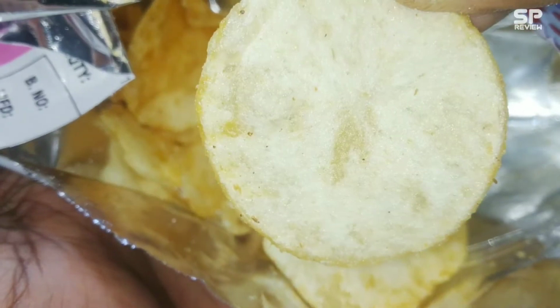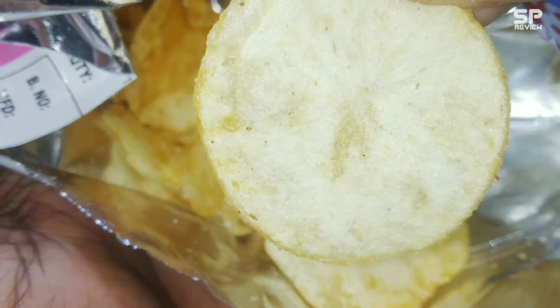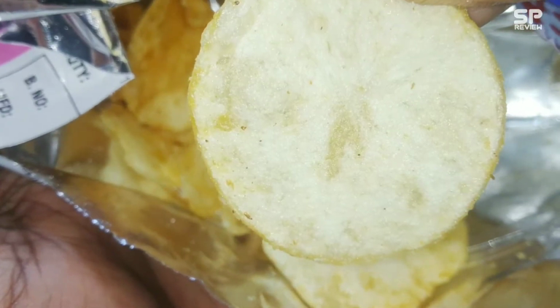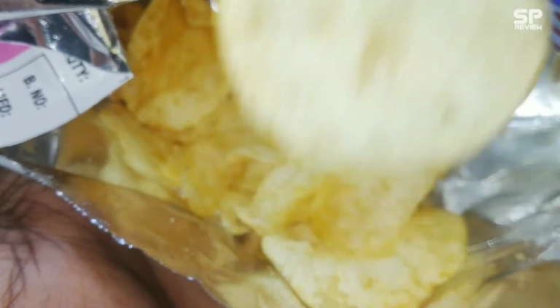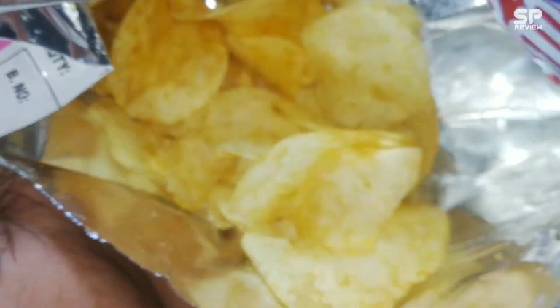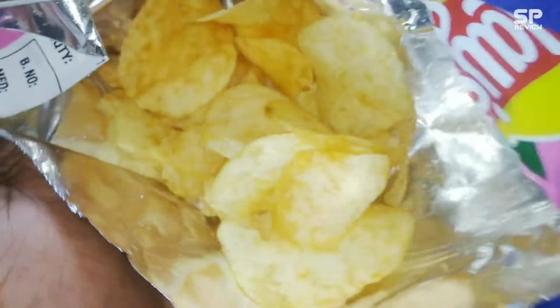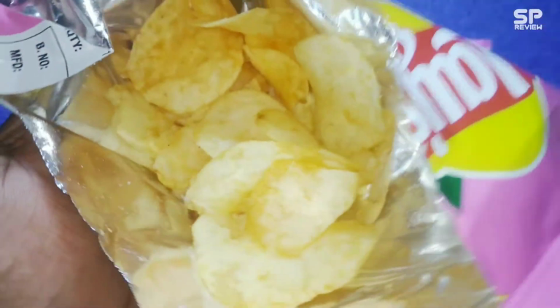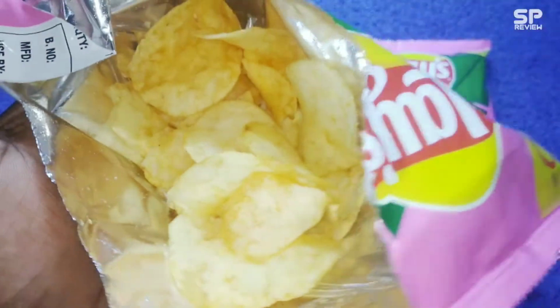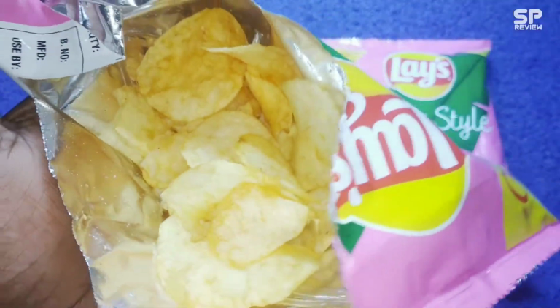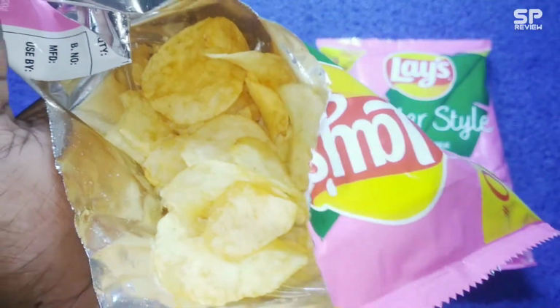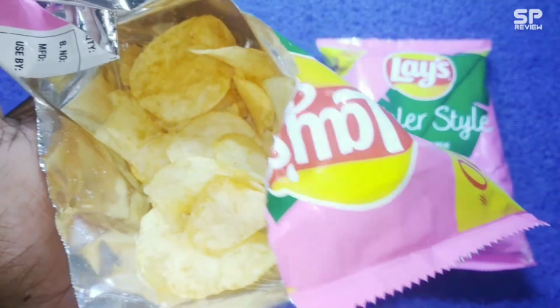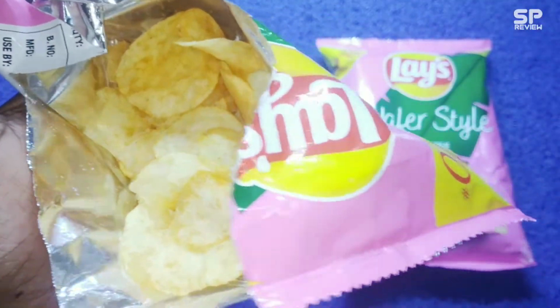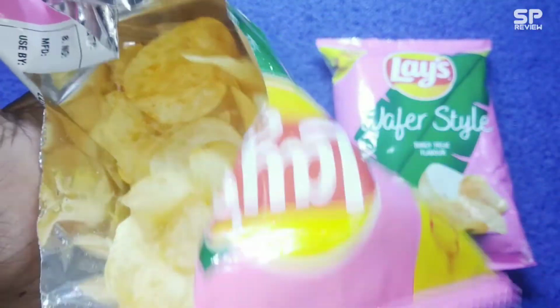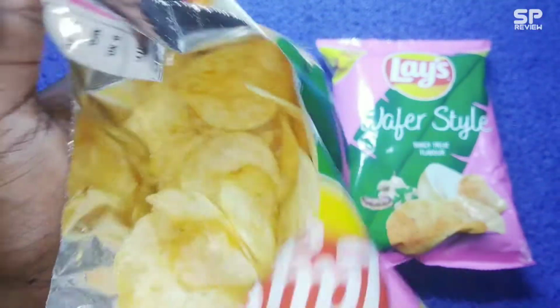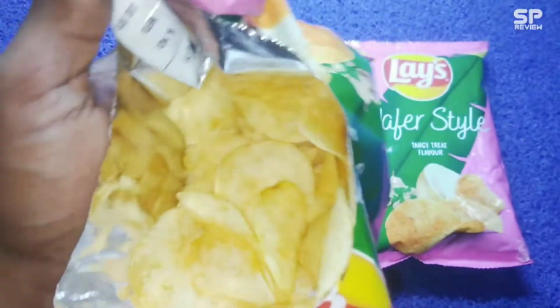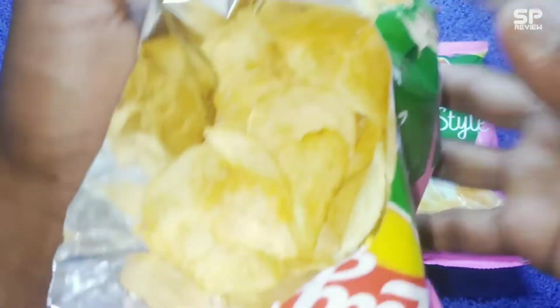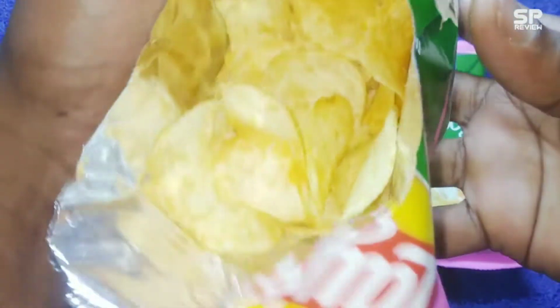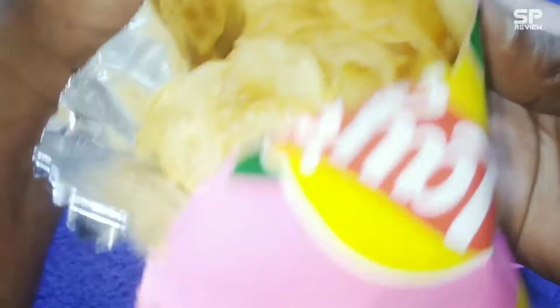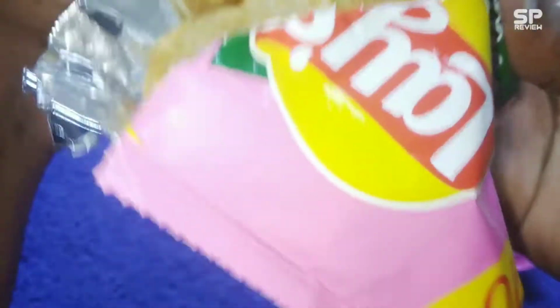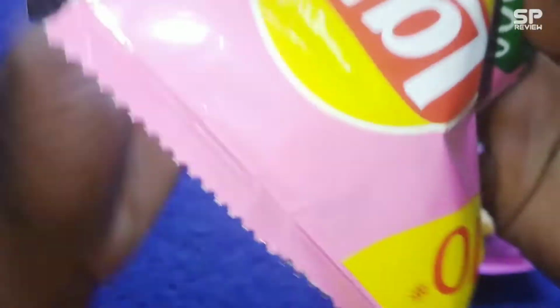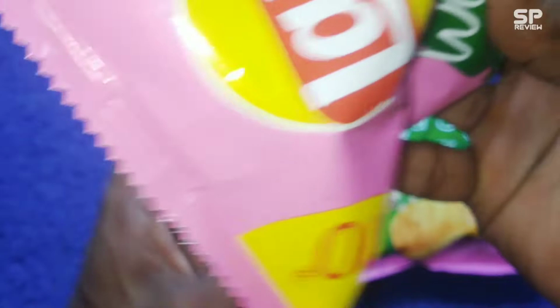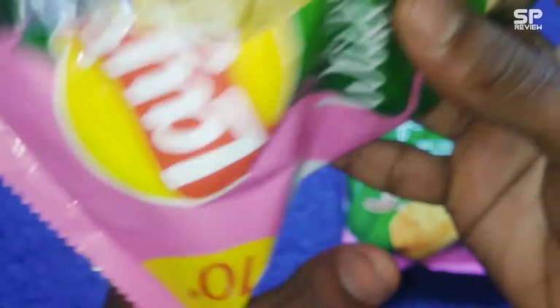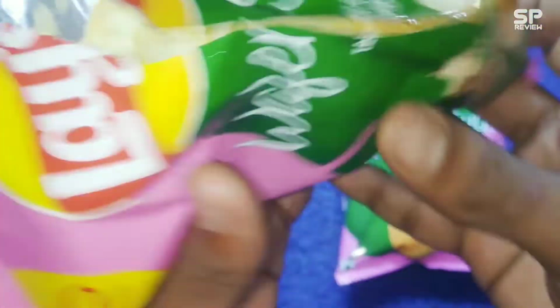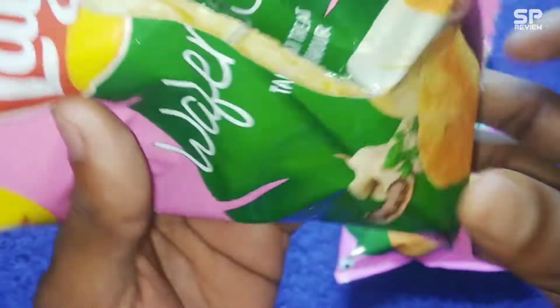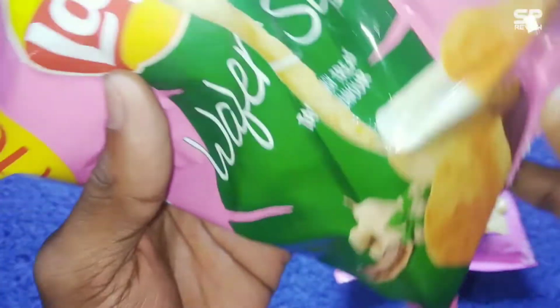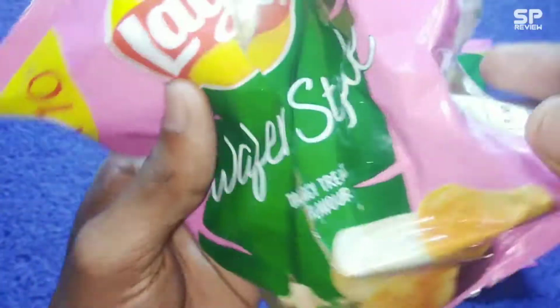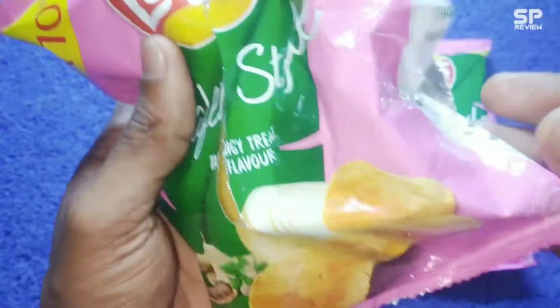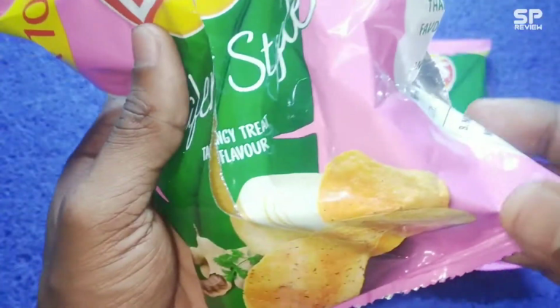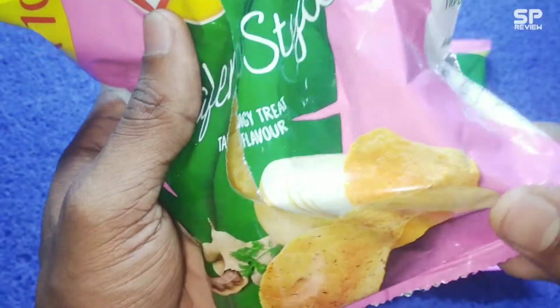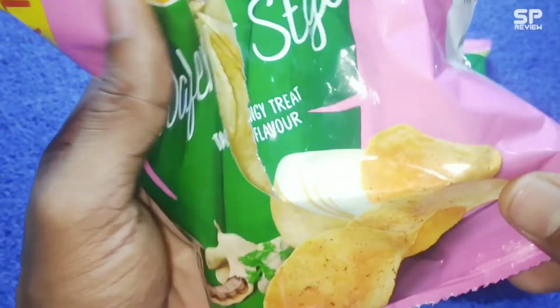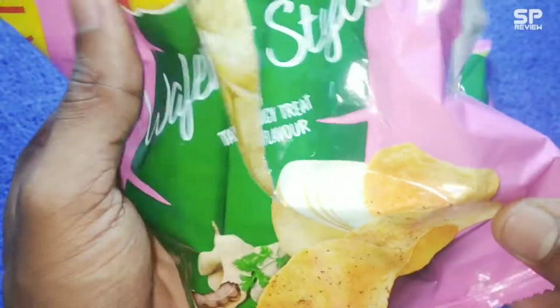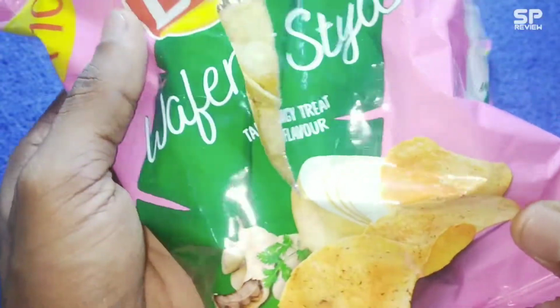My rating for this Lace Tangy Treat flavor is 8.3 out of 10.